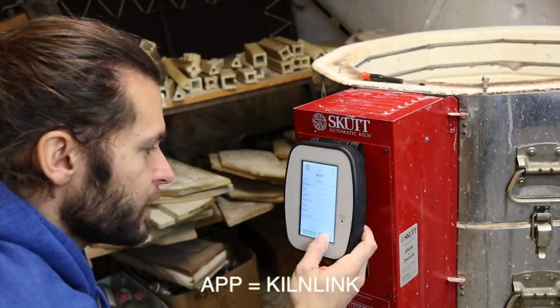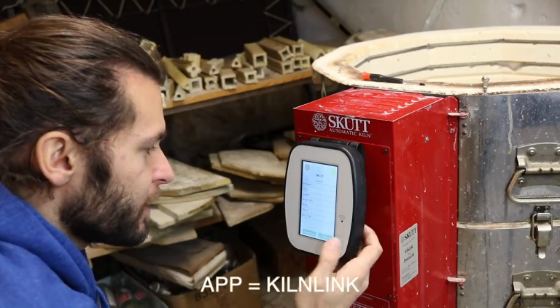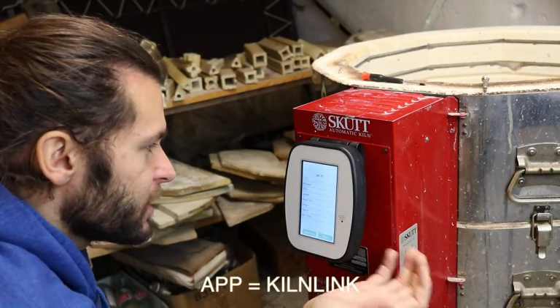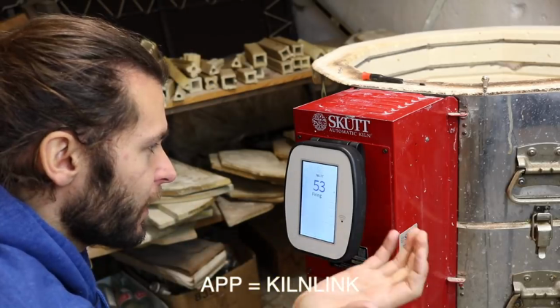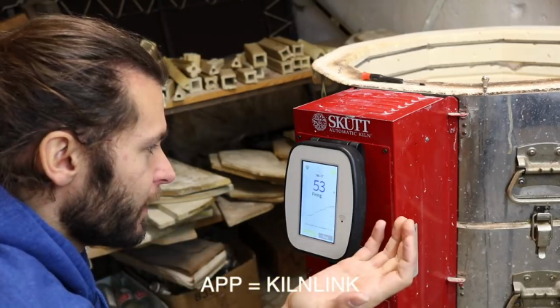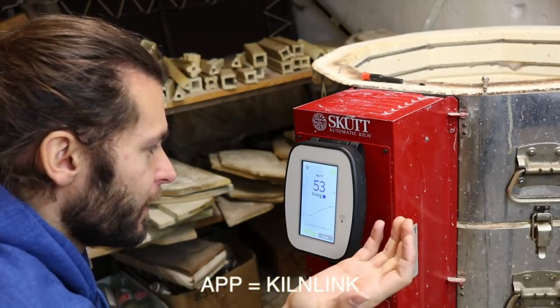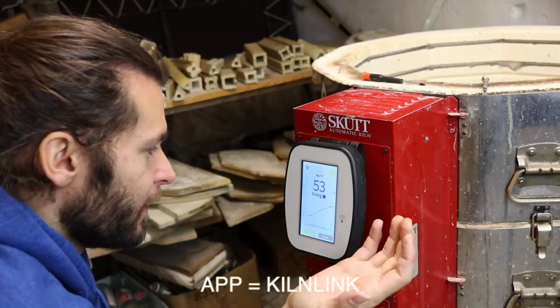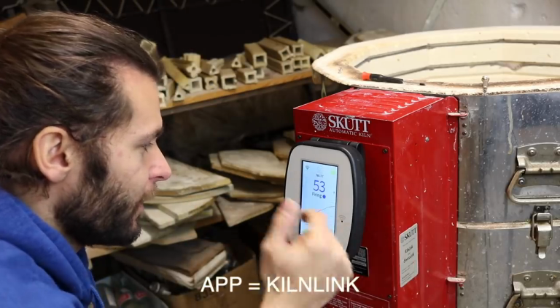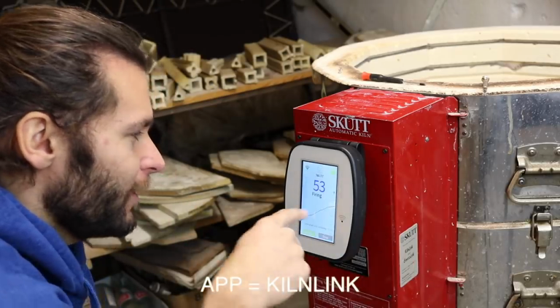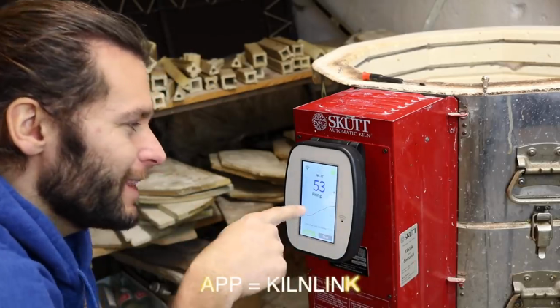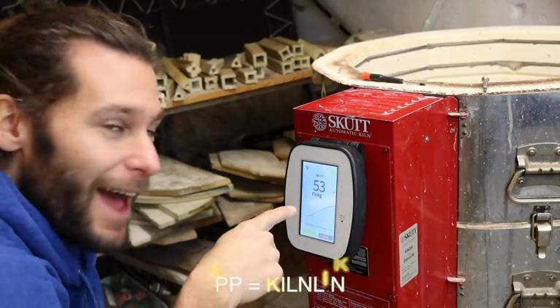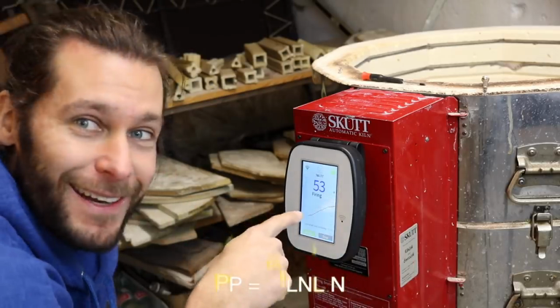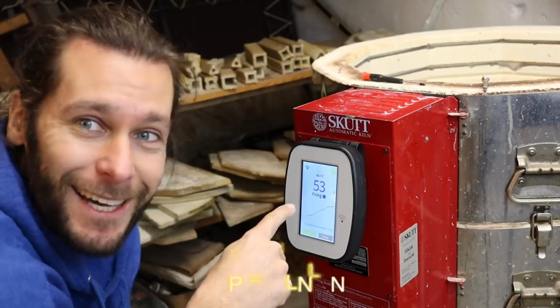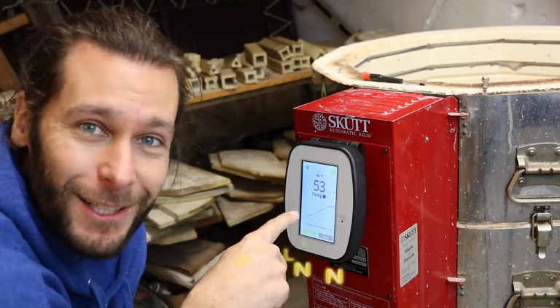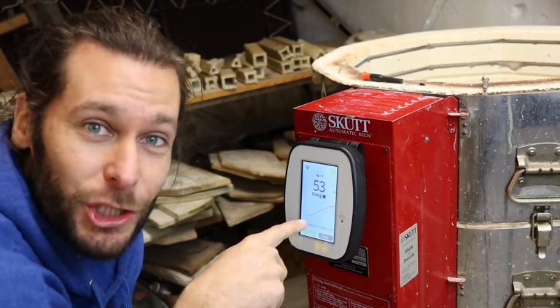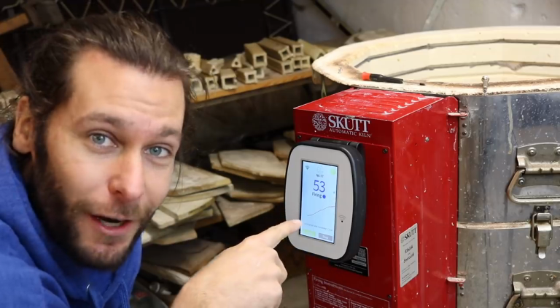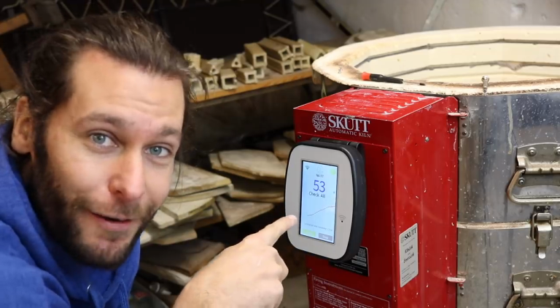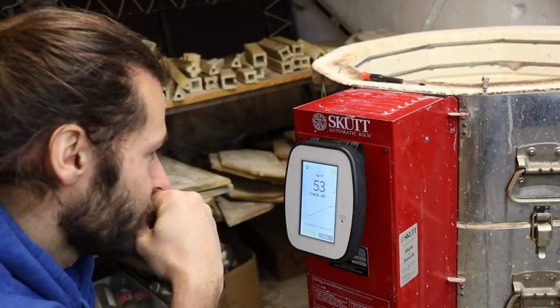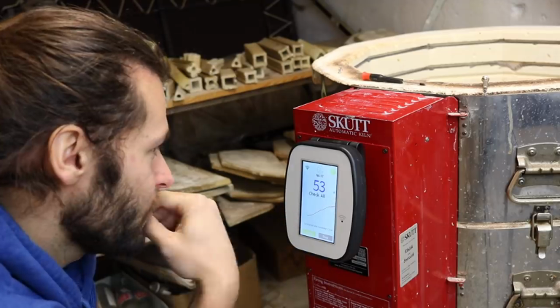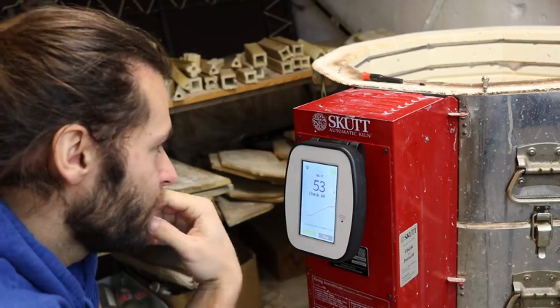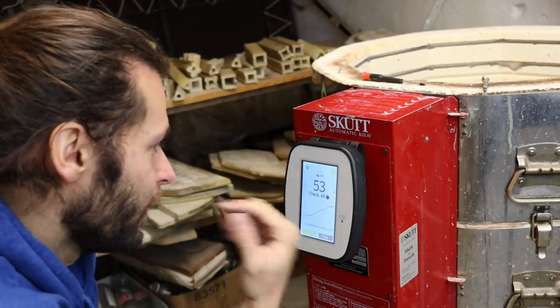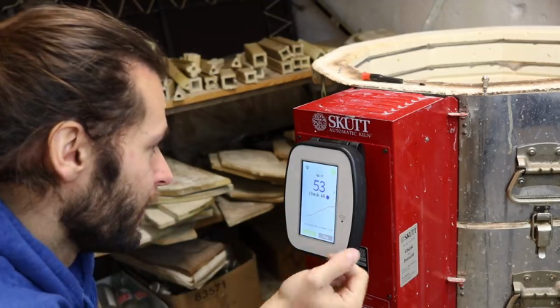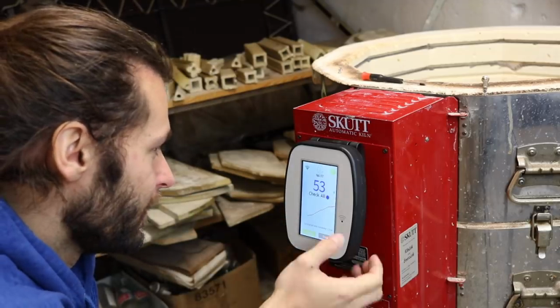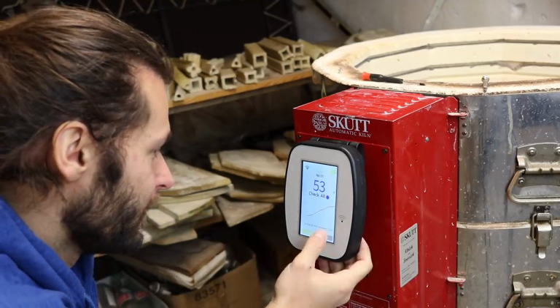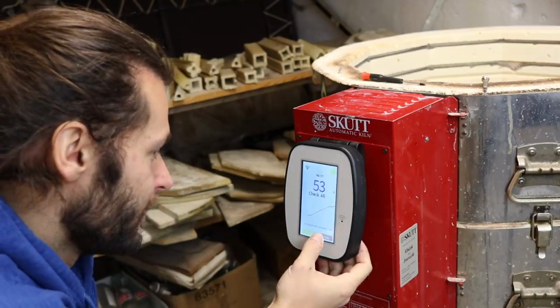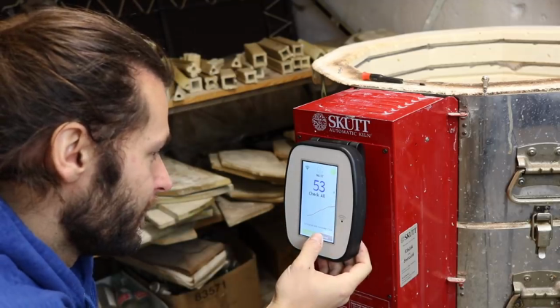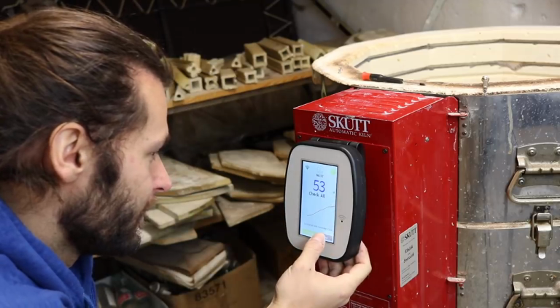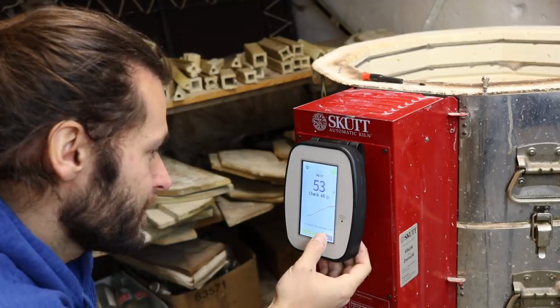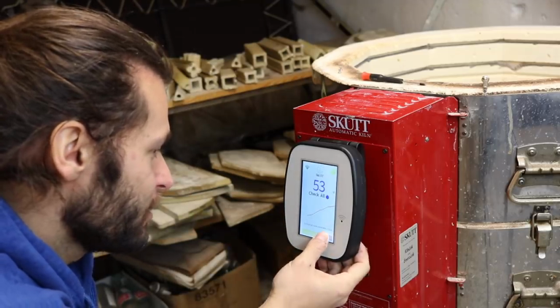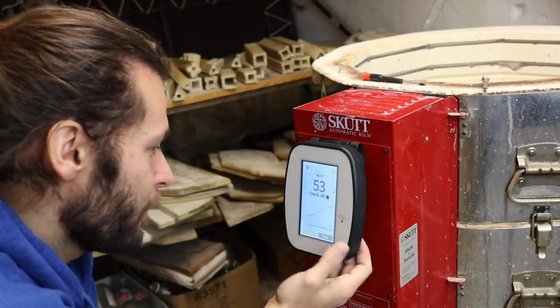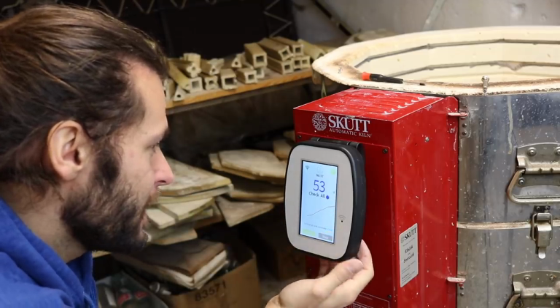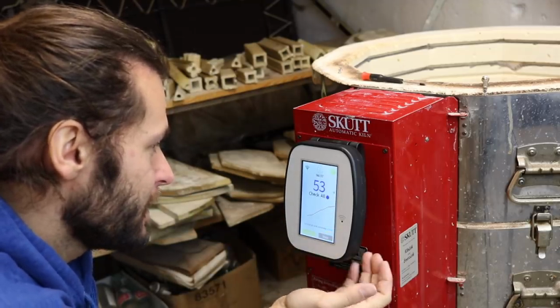And then you just press start. Oh, look at that — it's got a little chart. So cool. That's super easy.